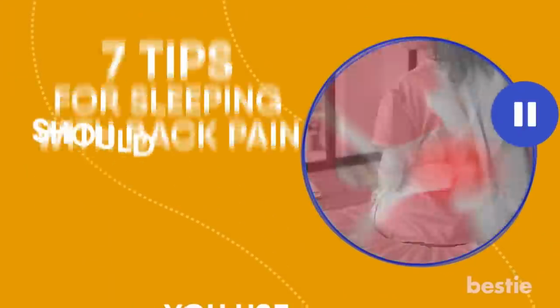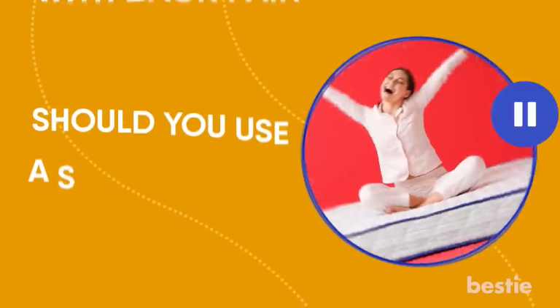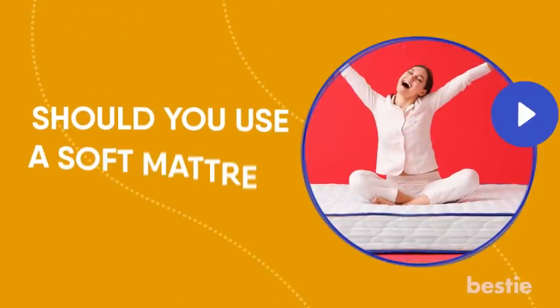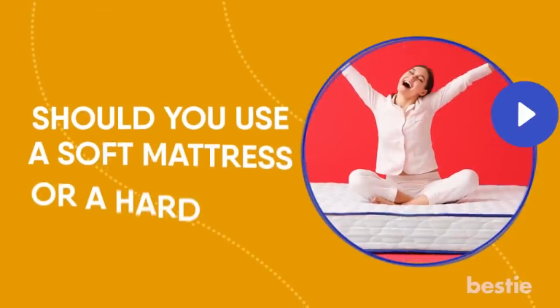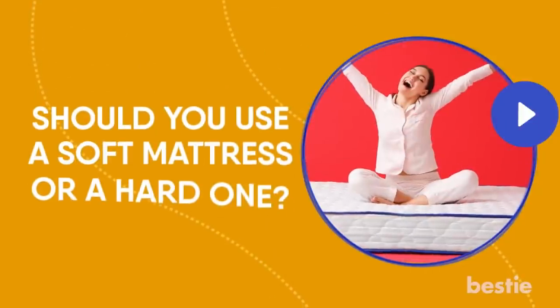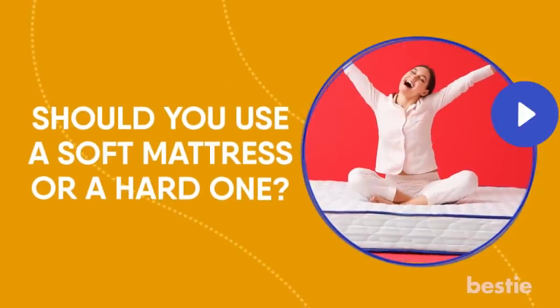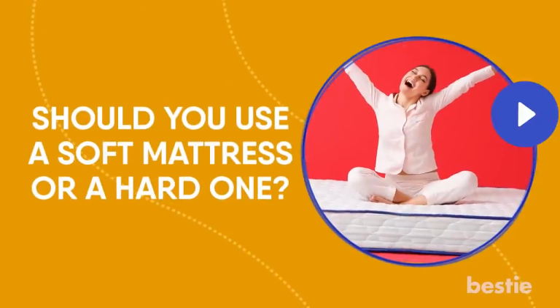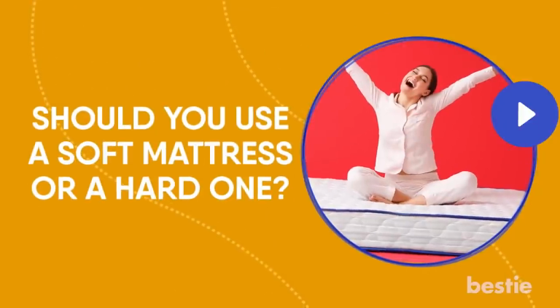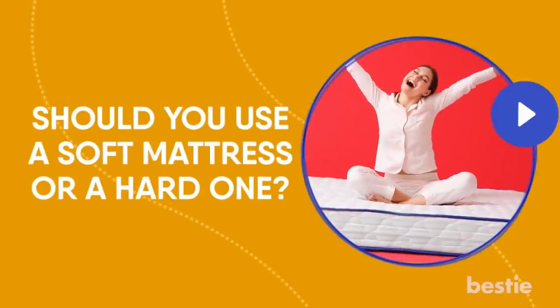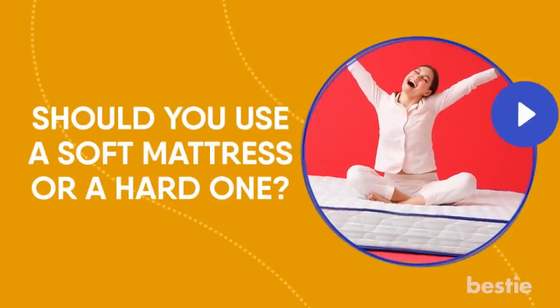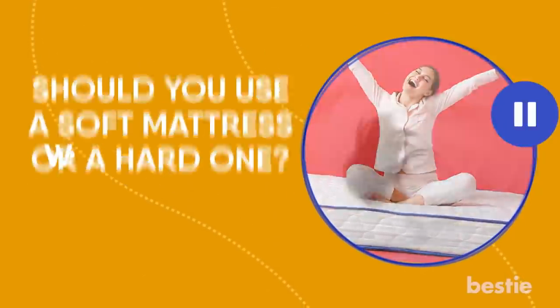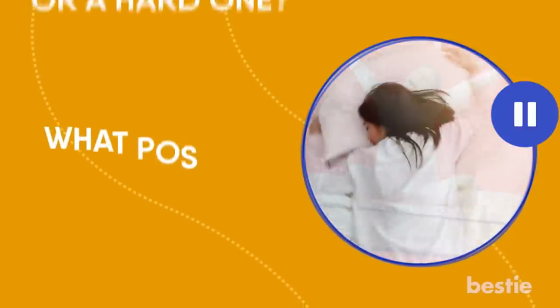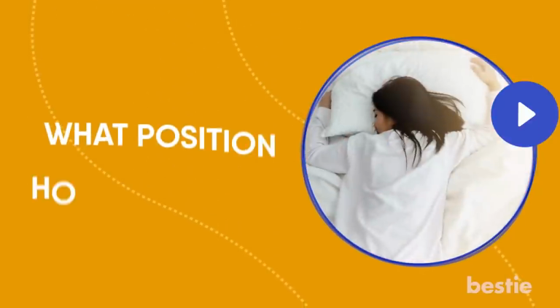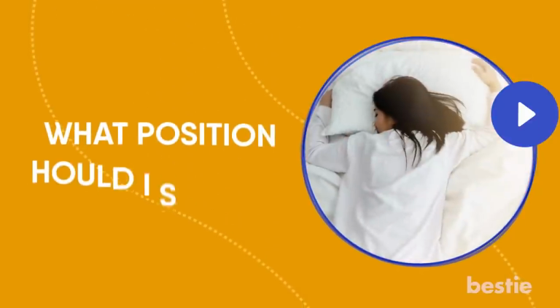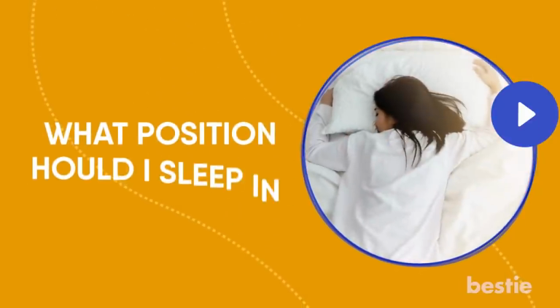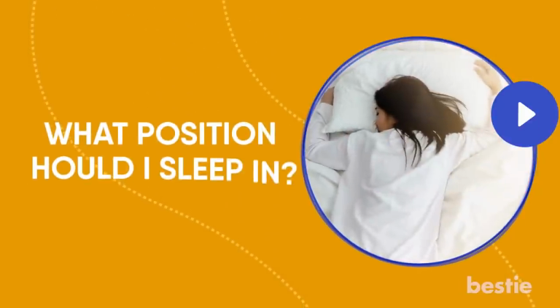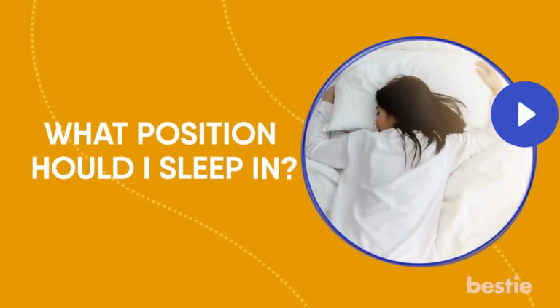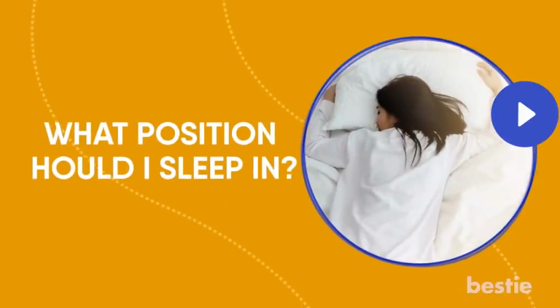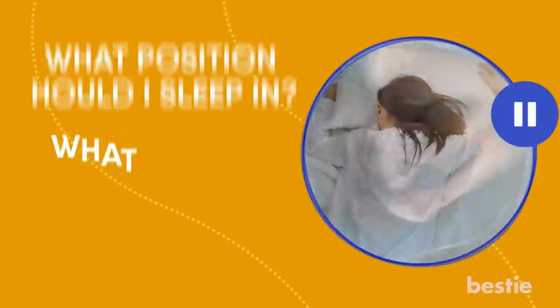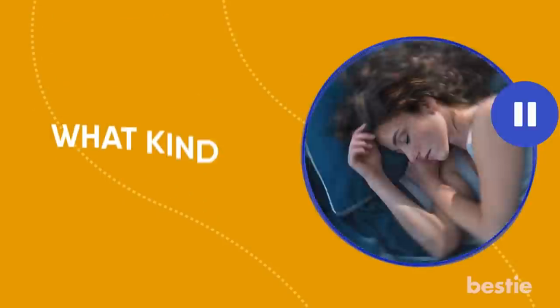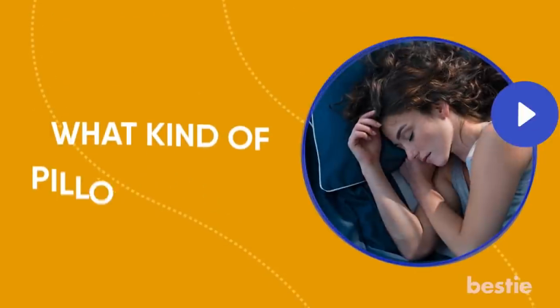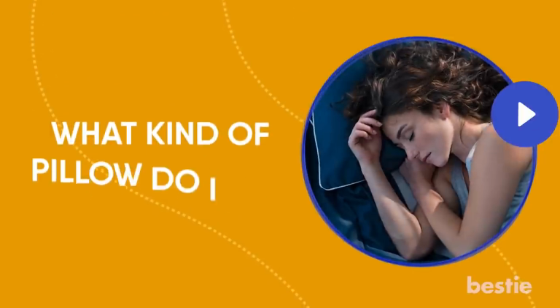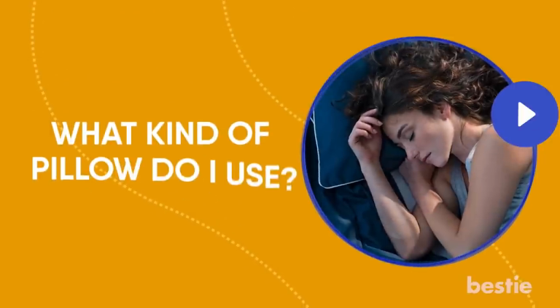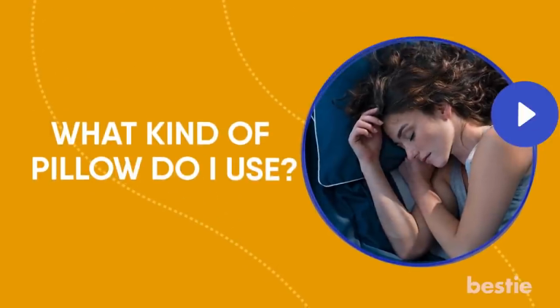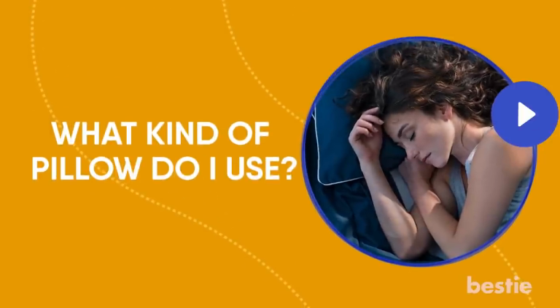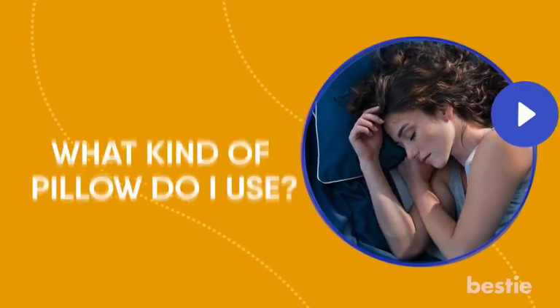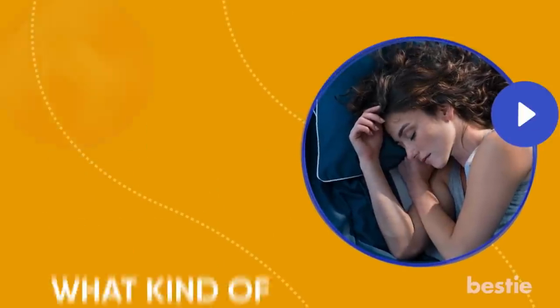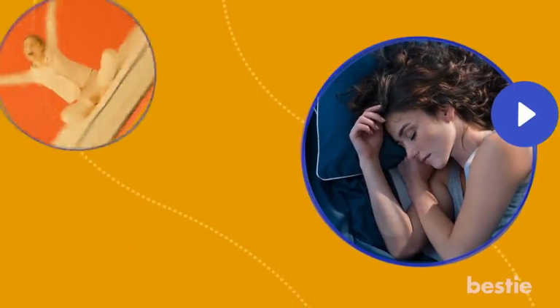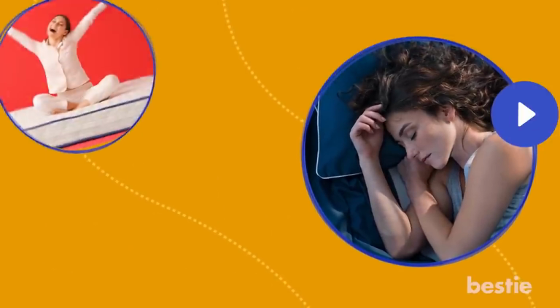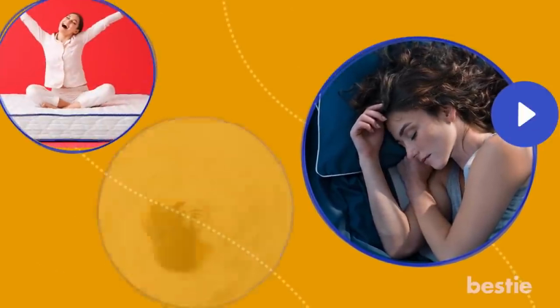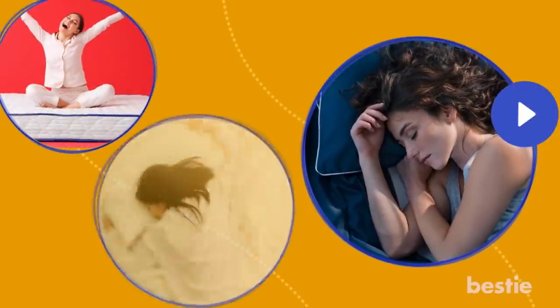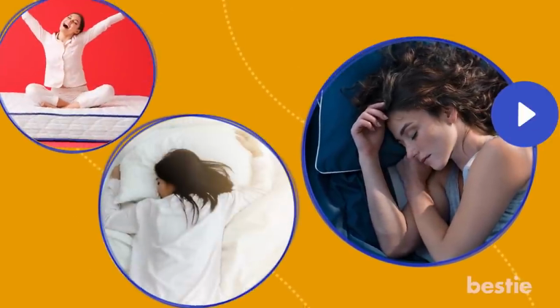Should you use a soft mattress or a hard one? What position should I sleep in? What kind of pillow do I use? We're talking all that and more.